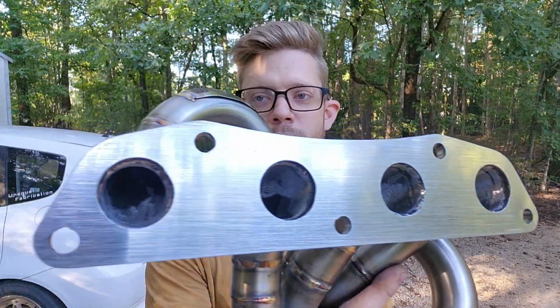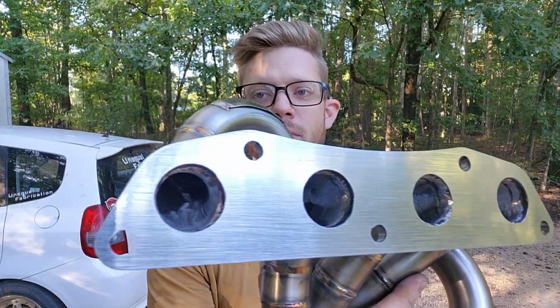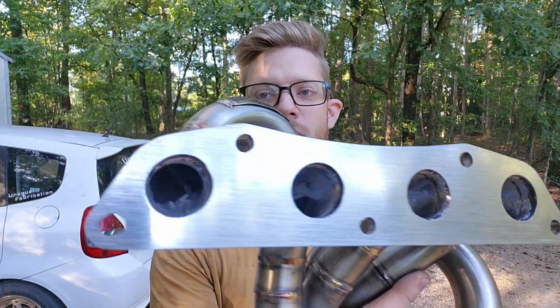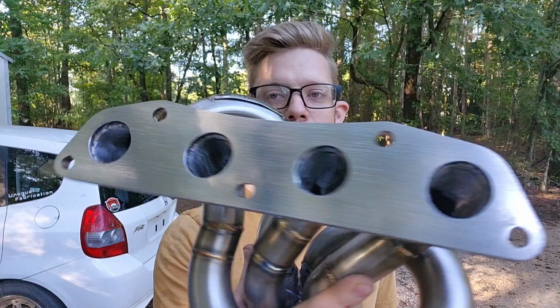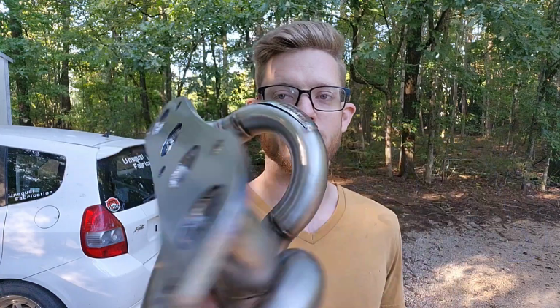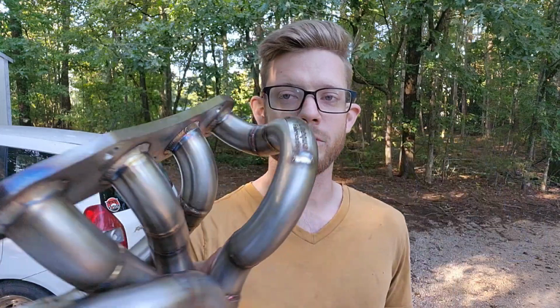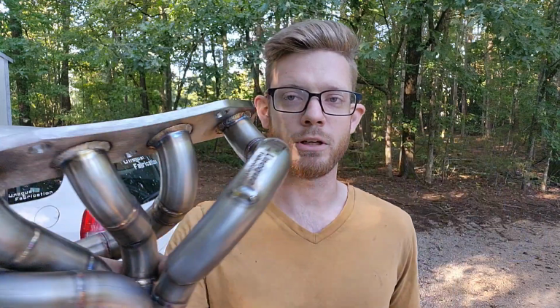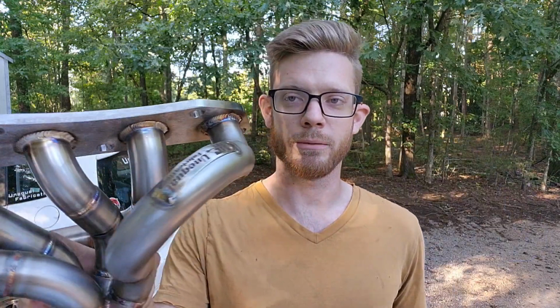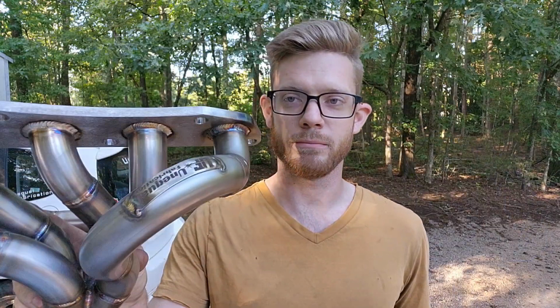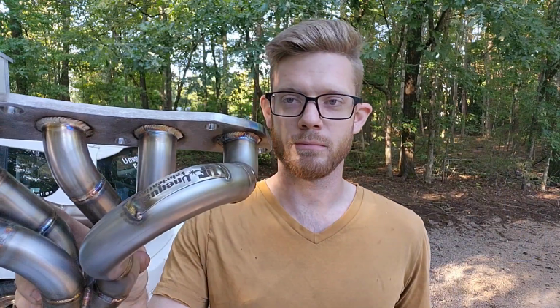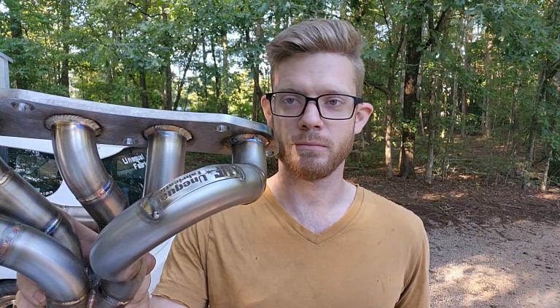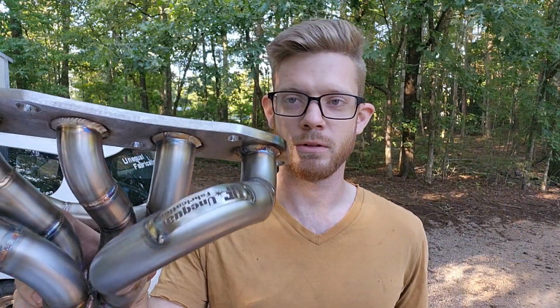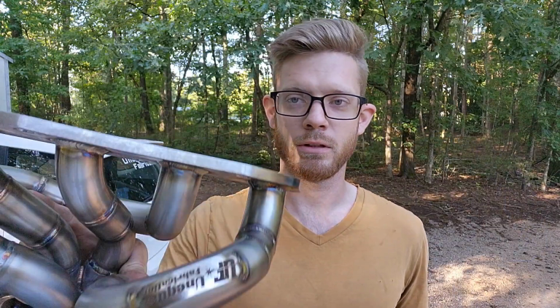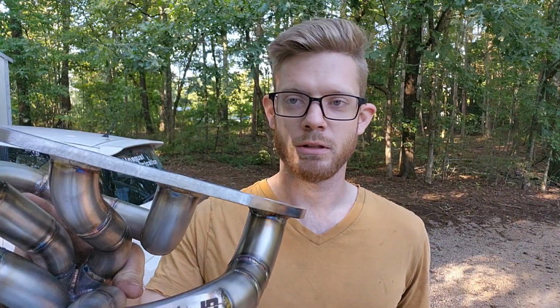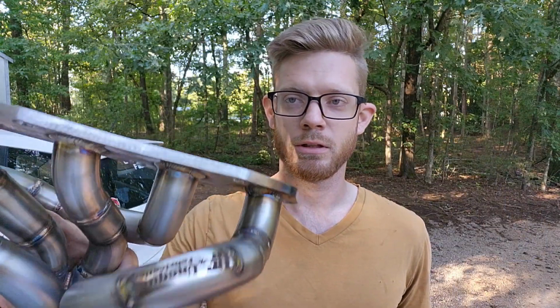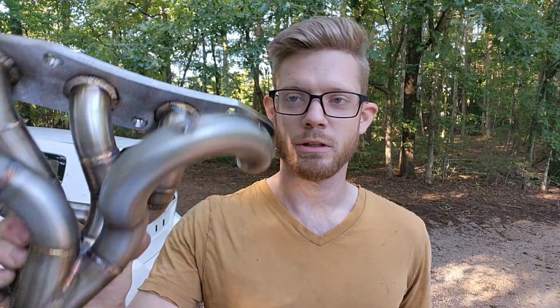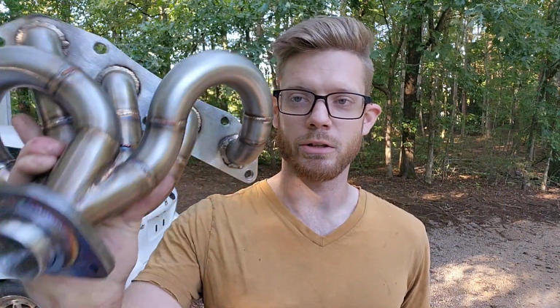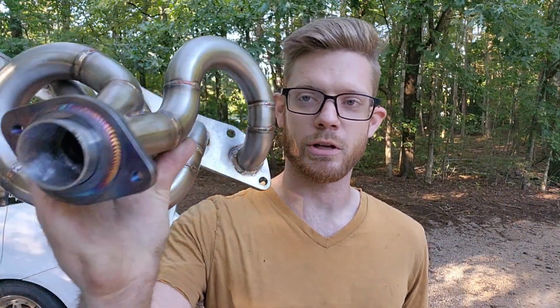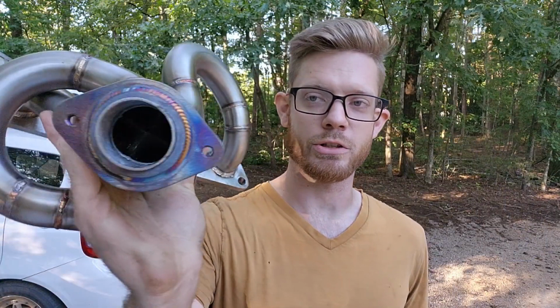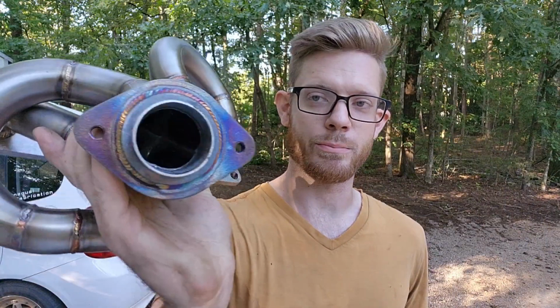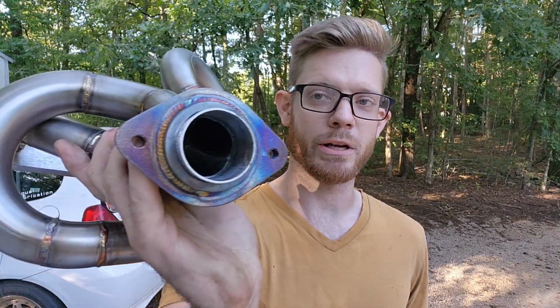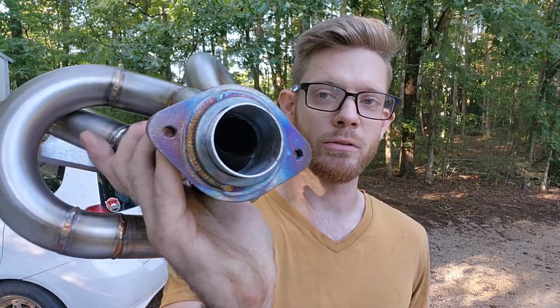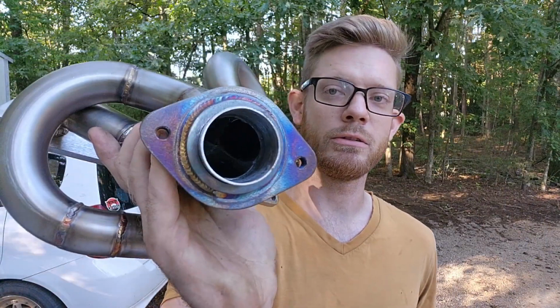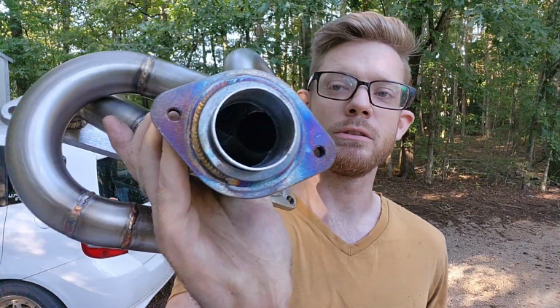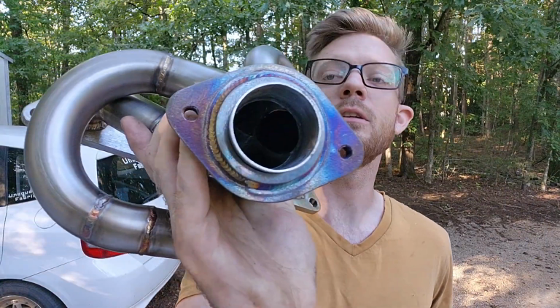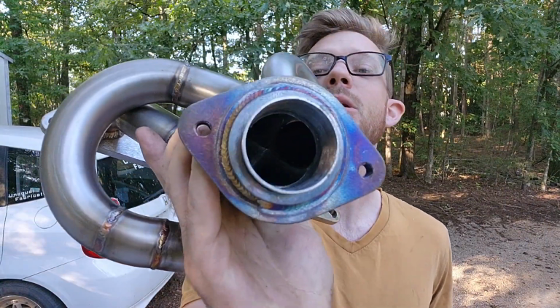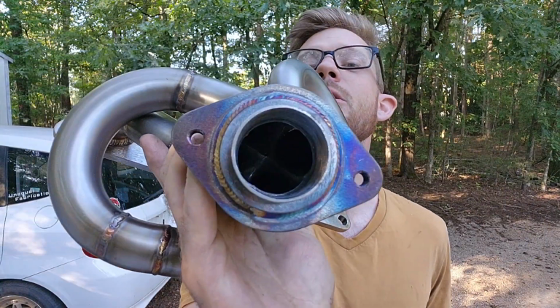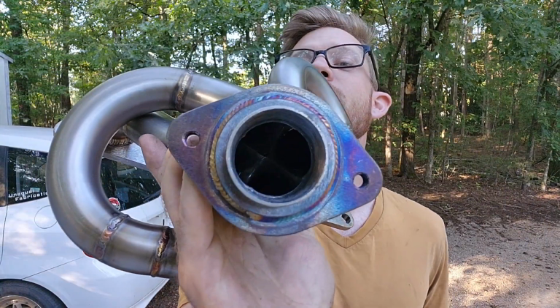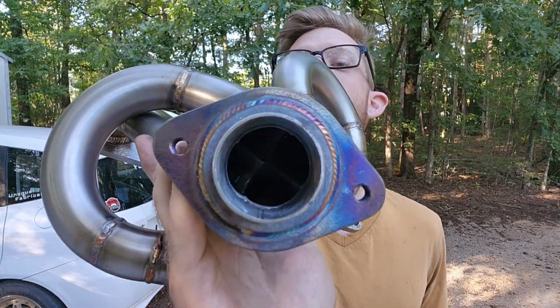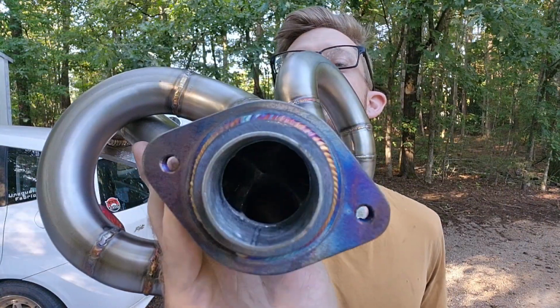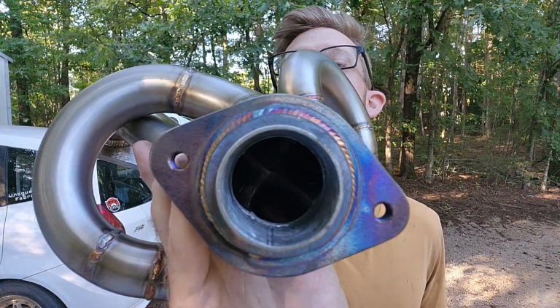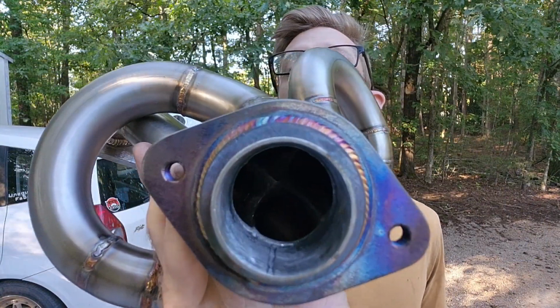Get it all cleaned up, getting ready to ship it out. You can see inside there.